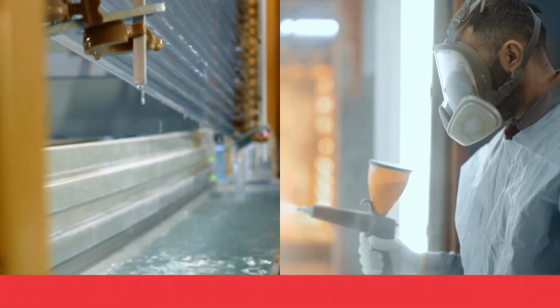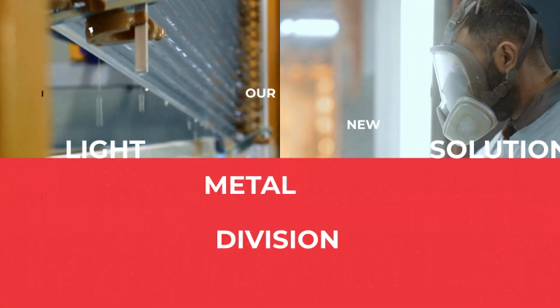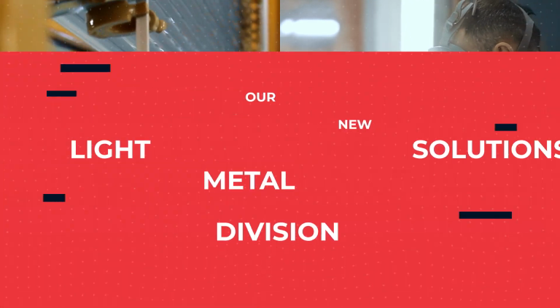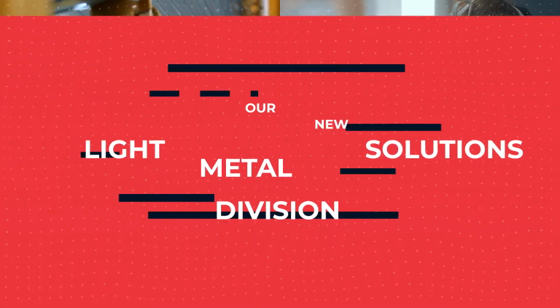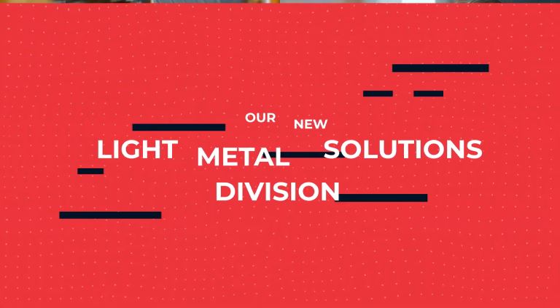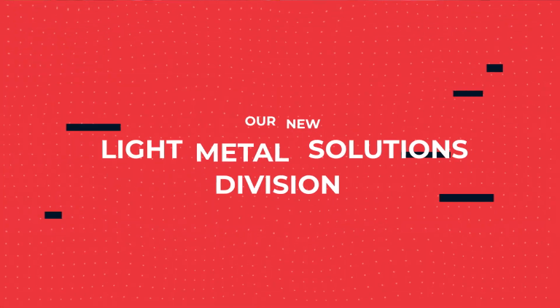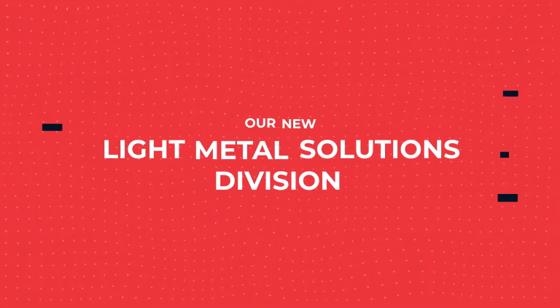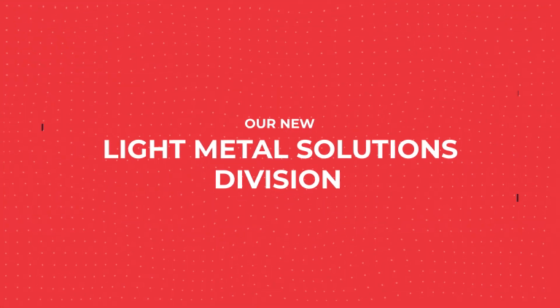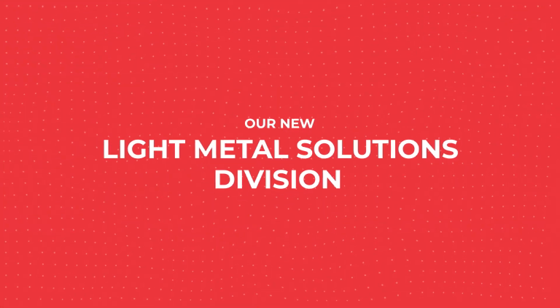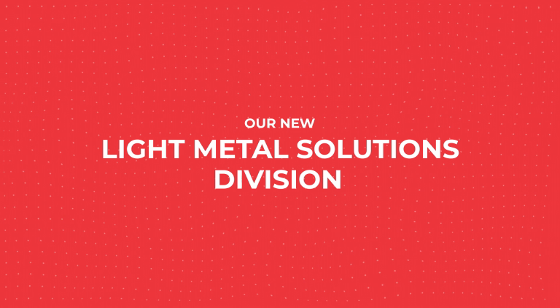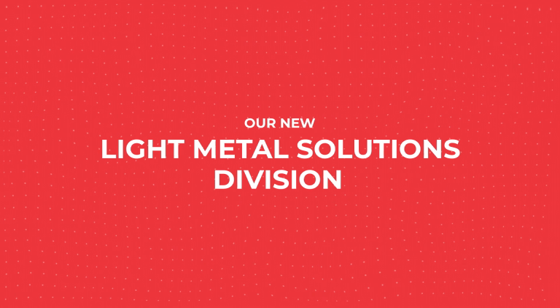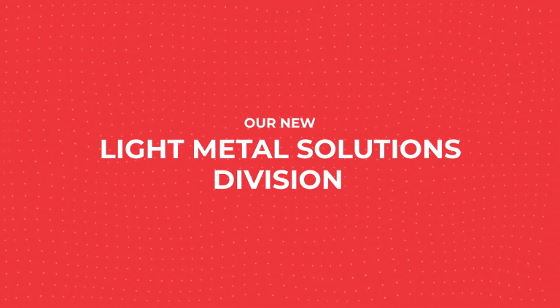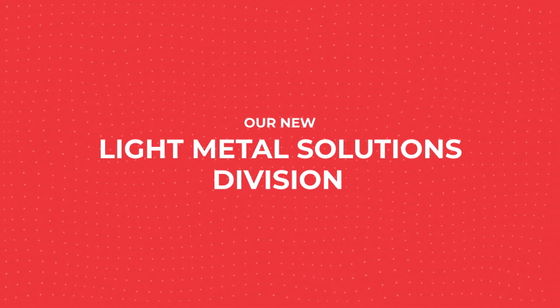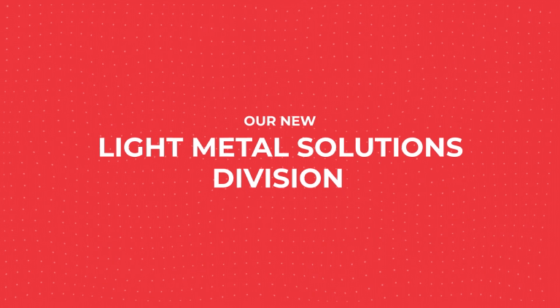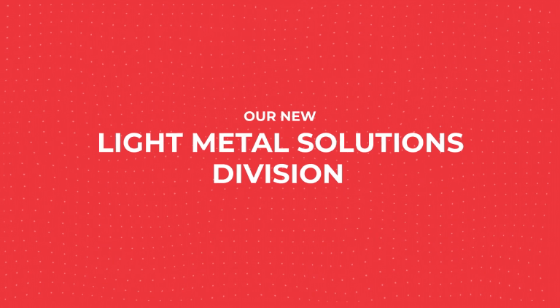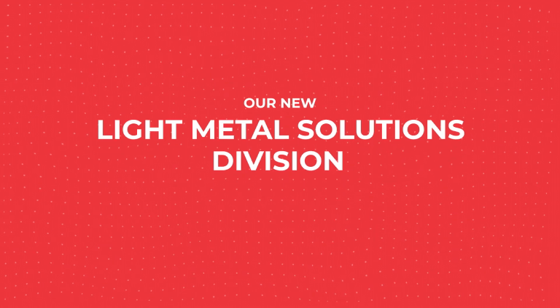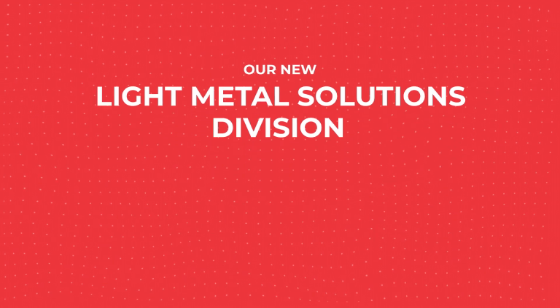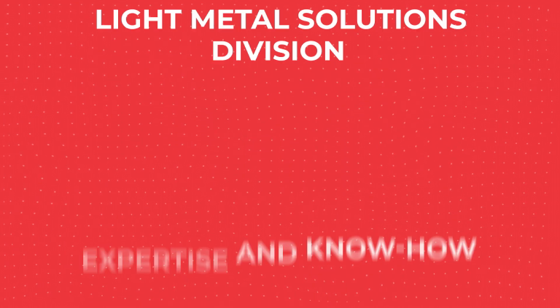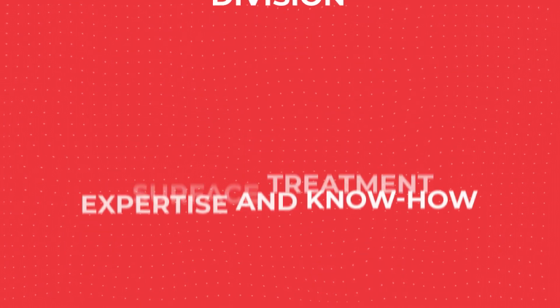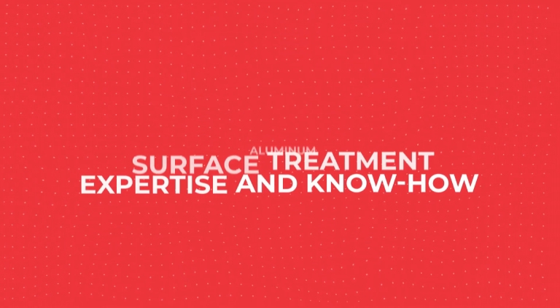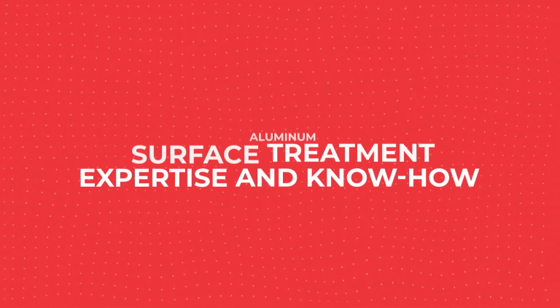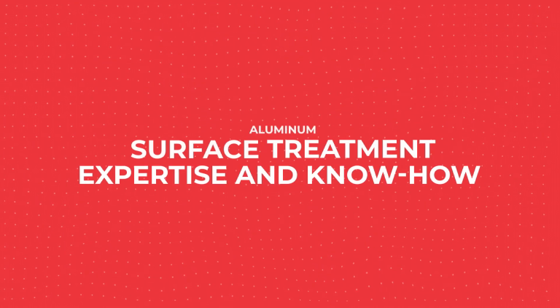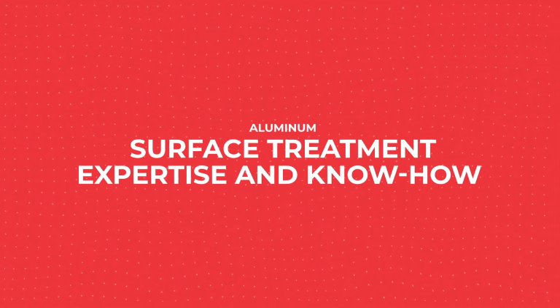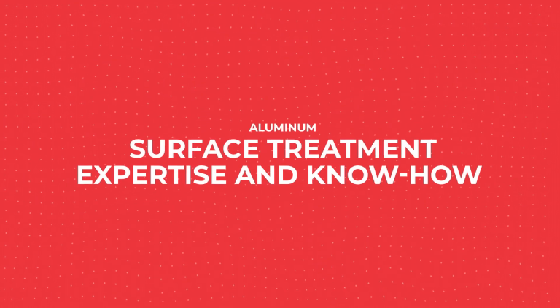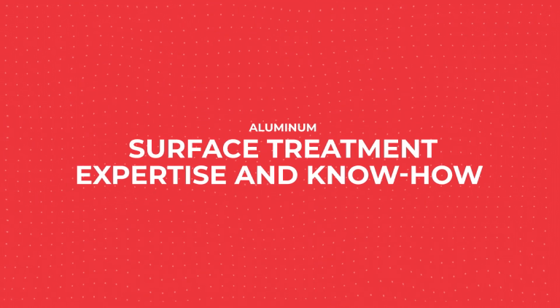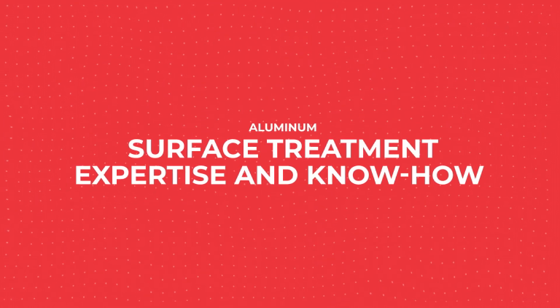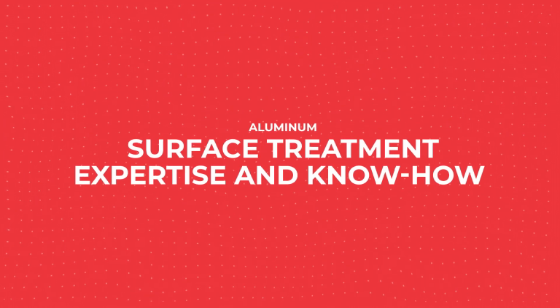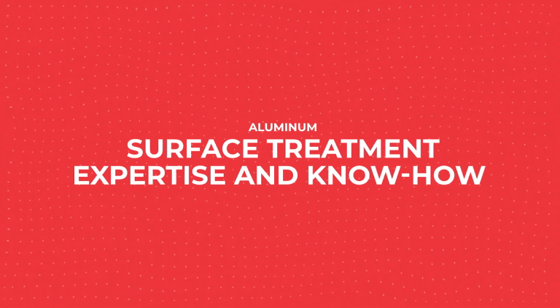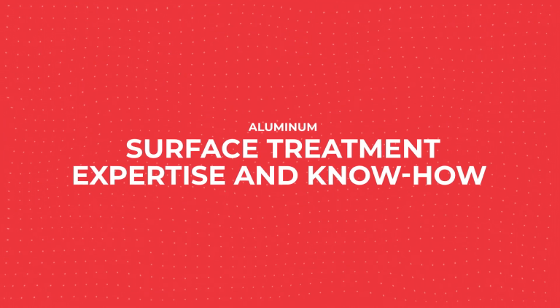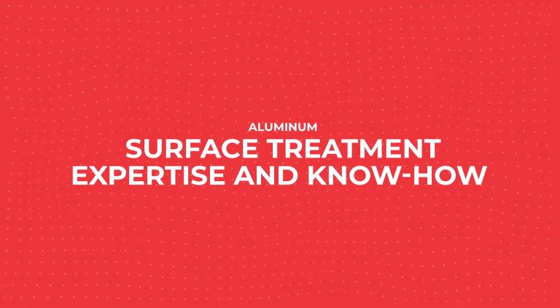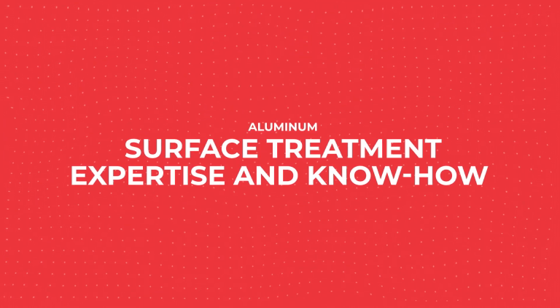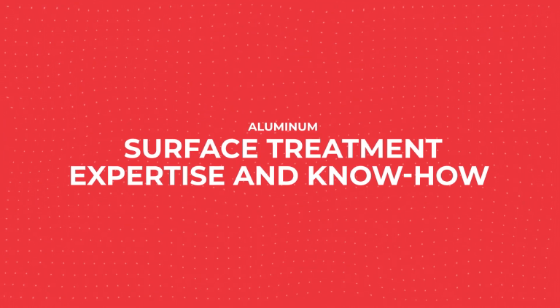Our new light metal solutions division: aluminum surface treatment expertise and know-how.